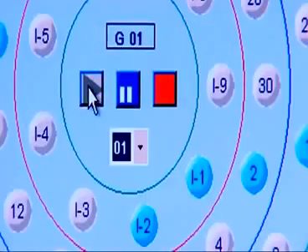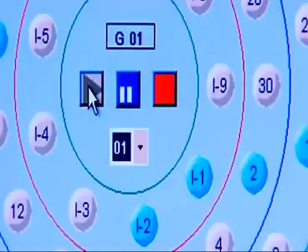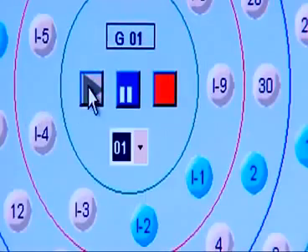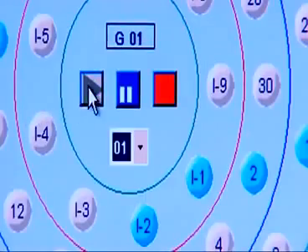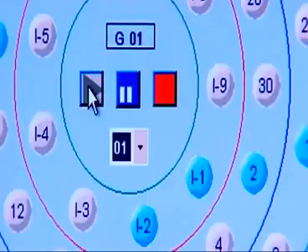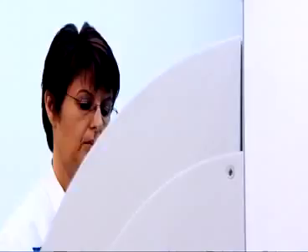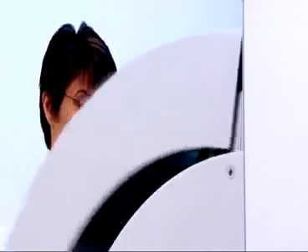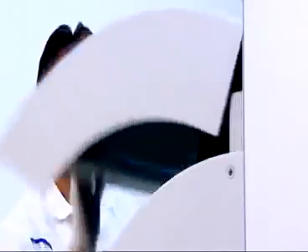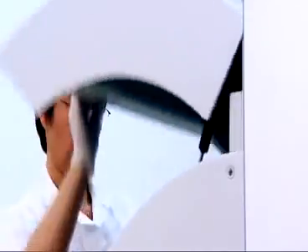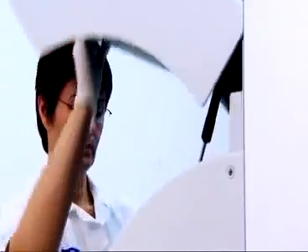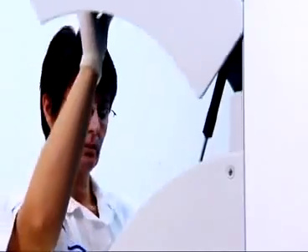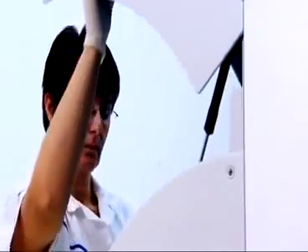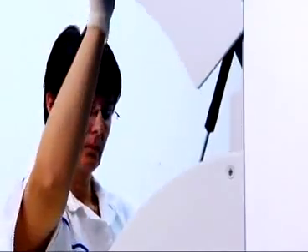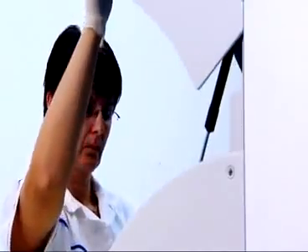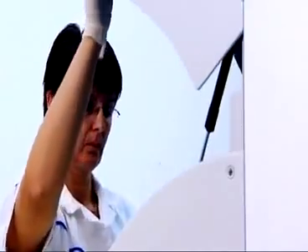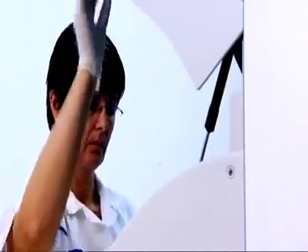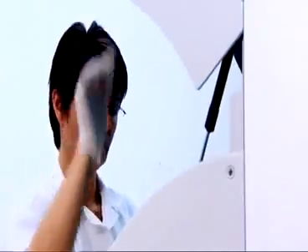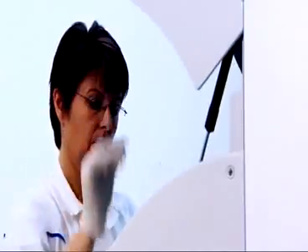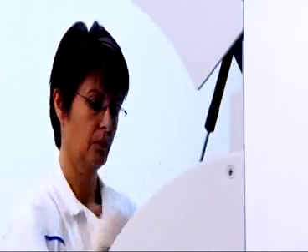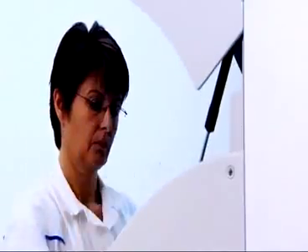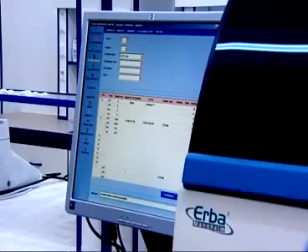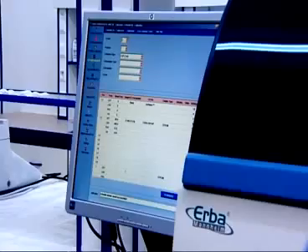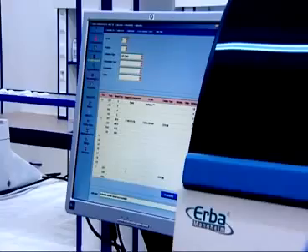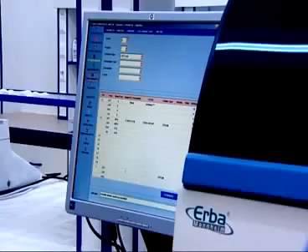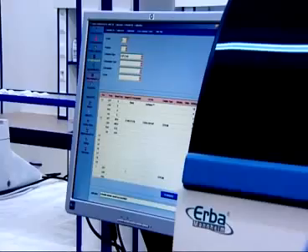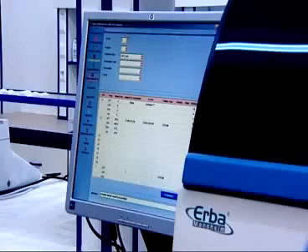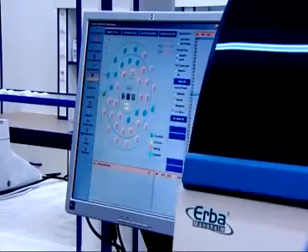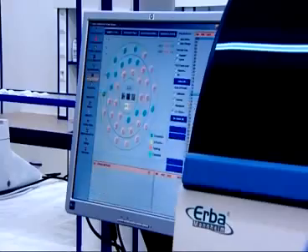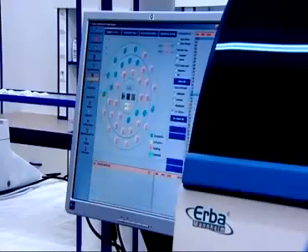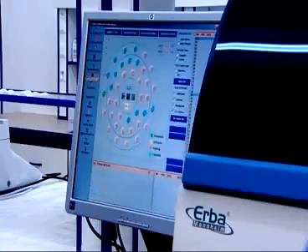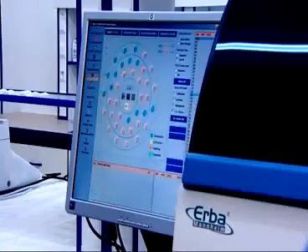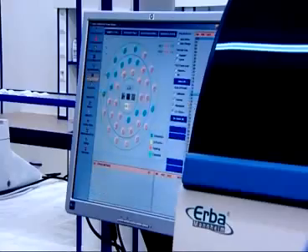The XL200 Automated Random Access Clinical Chemistry Analyzer. Do more for less.